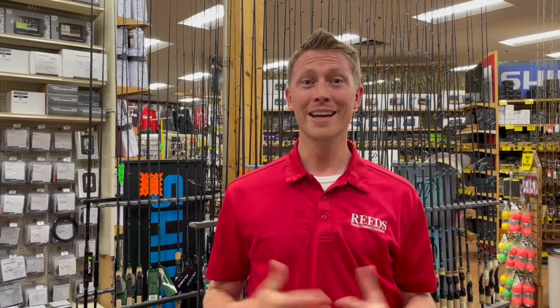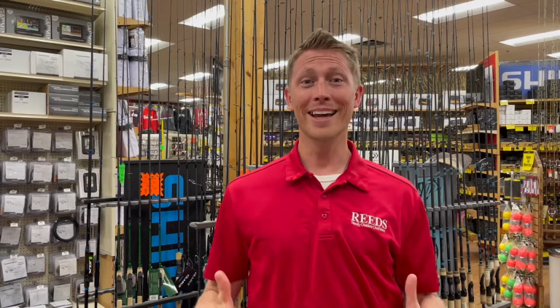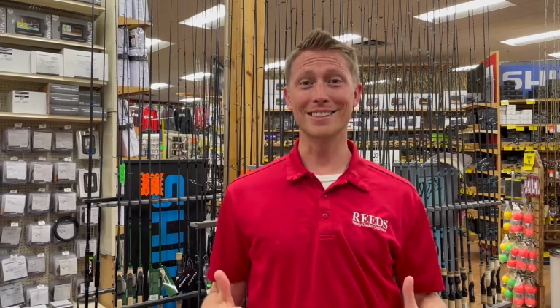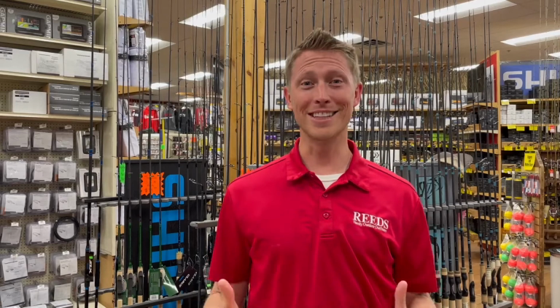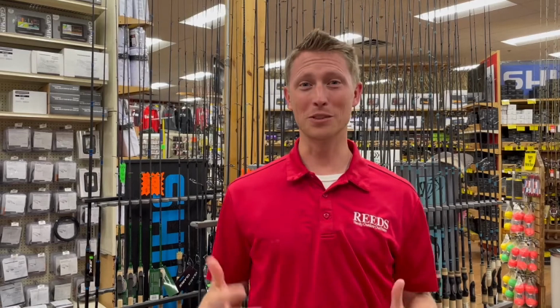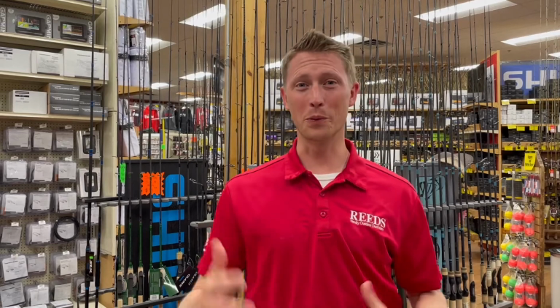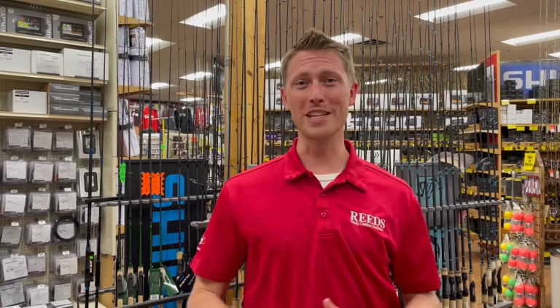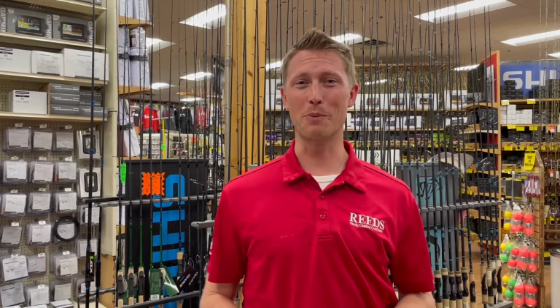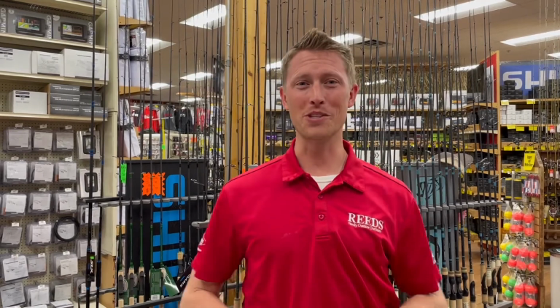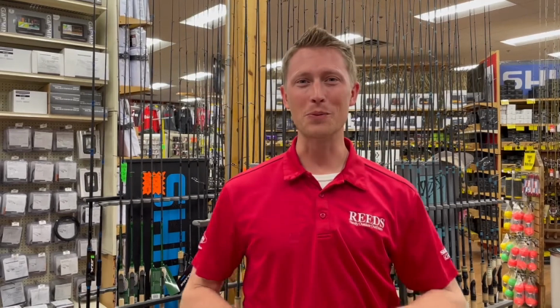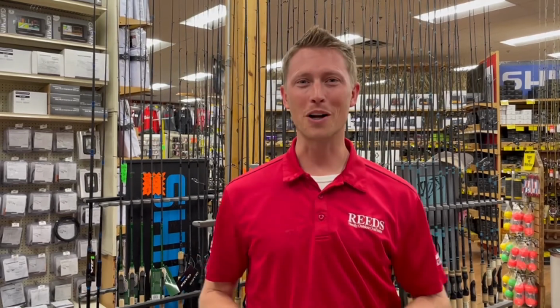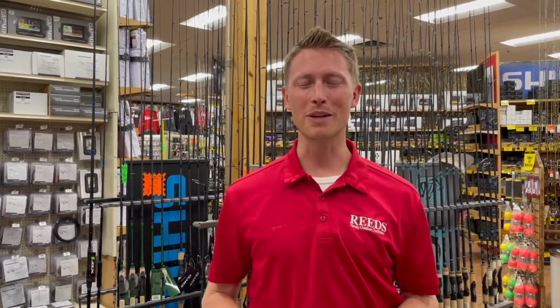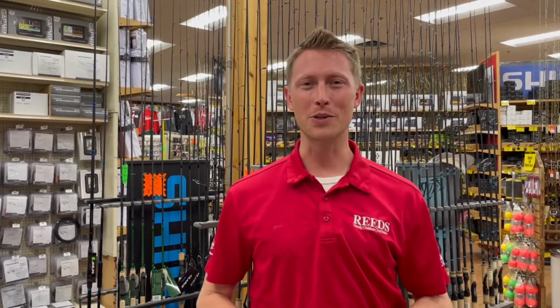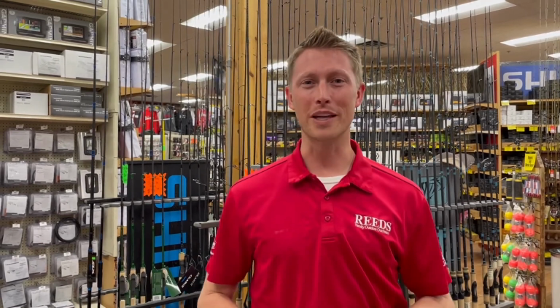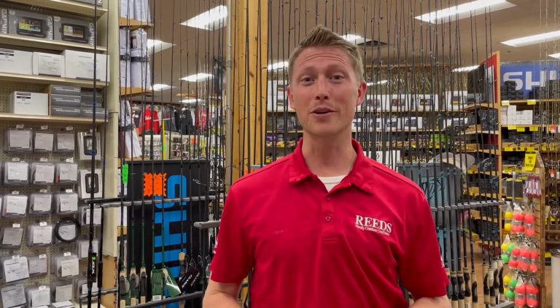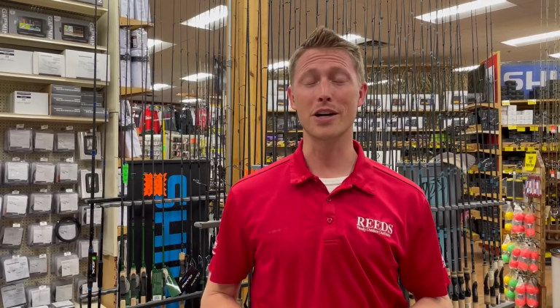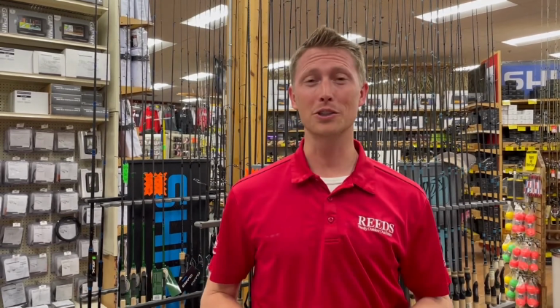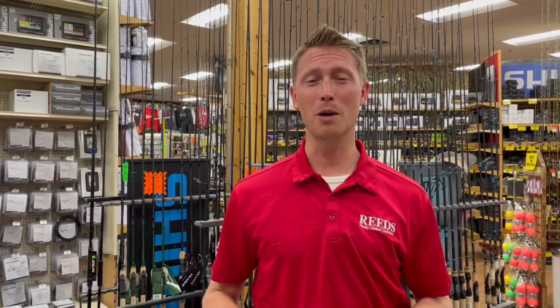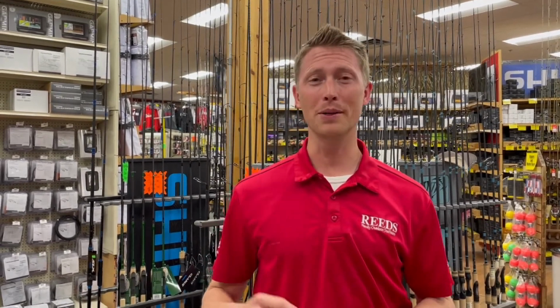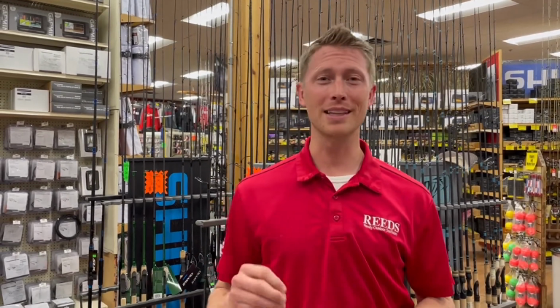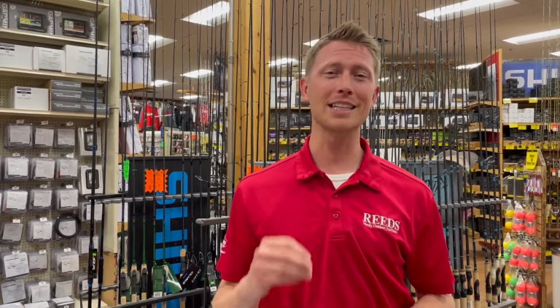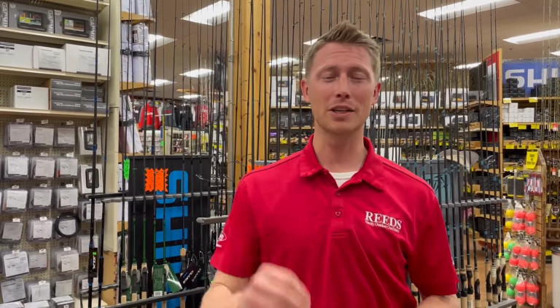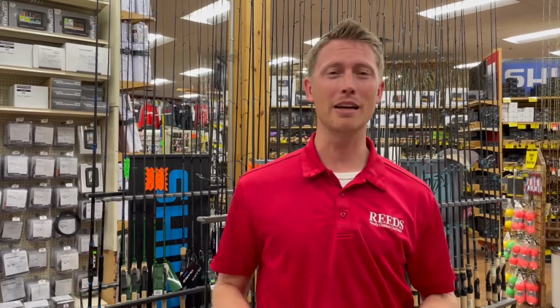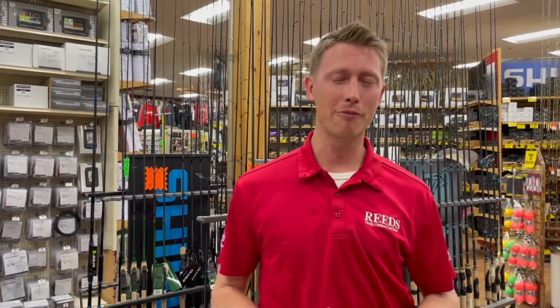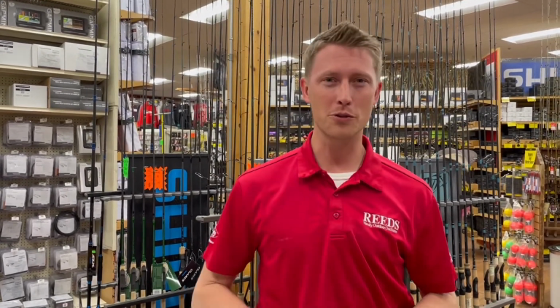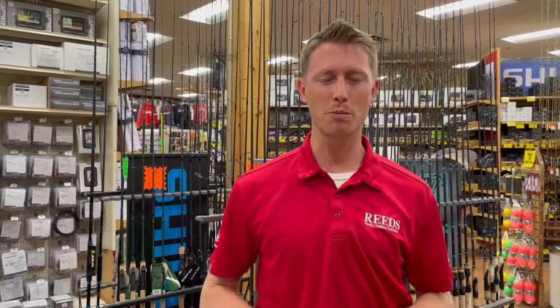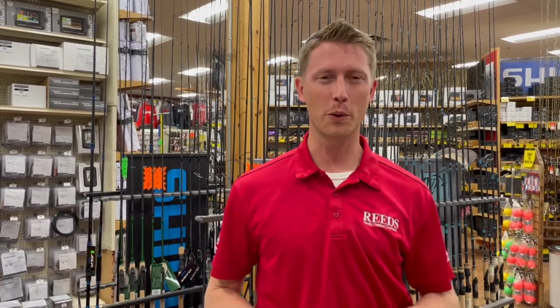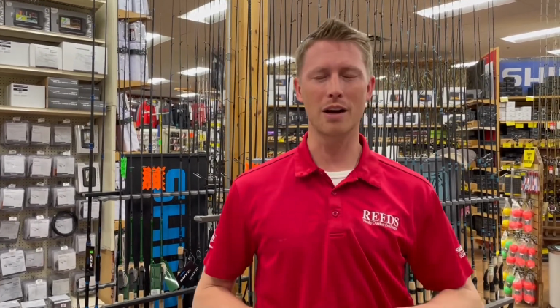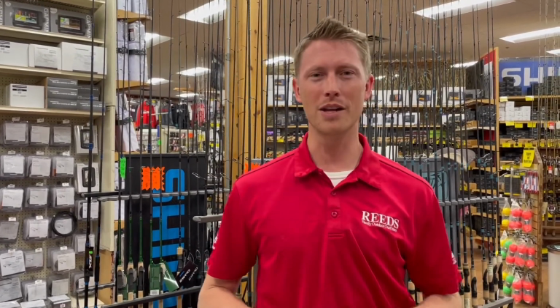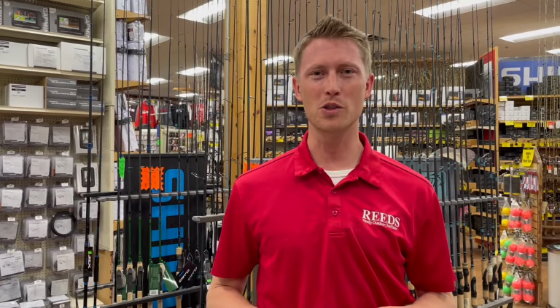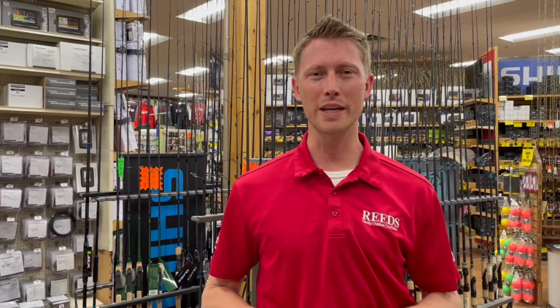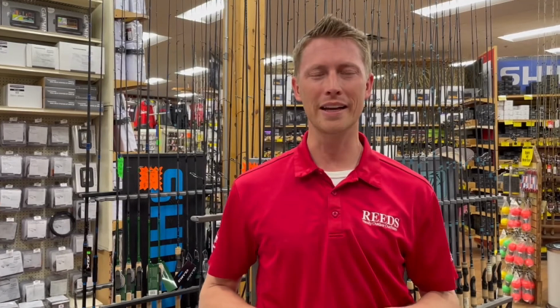Hey, this is Nelson with Reed Sports in Wacom, Minnesota, here to talk to you about the Leech Lake Fish Report coming in this weekend.